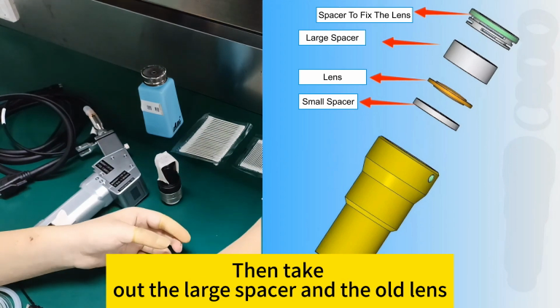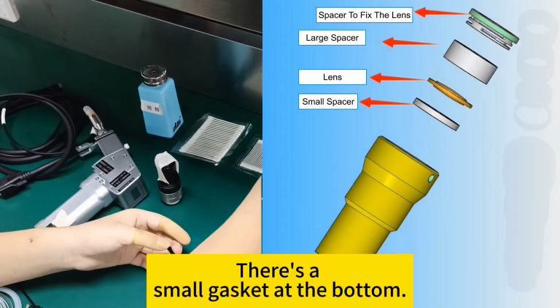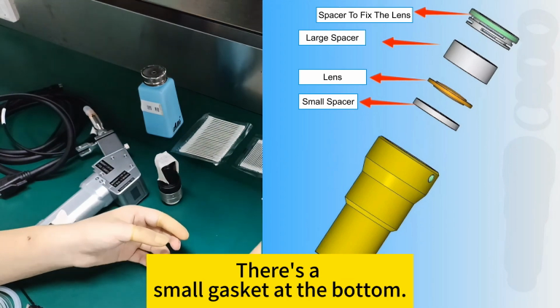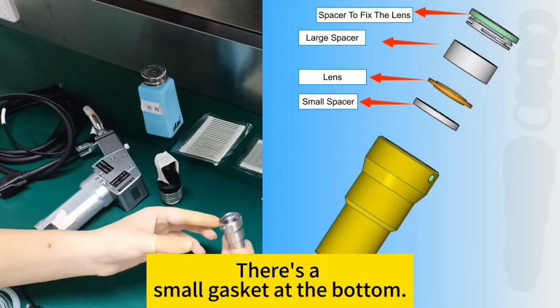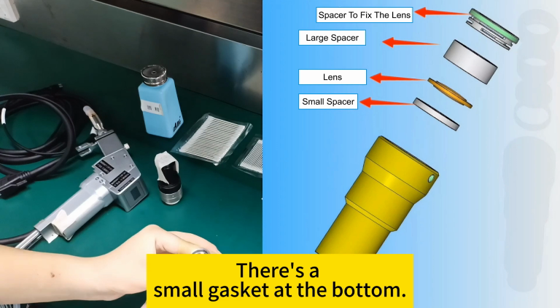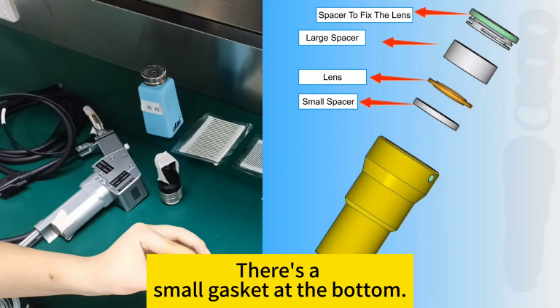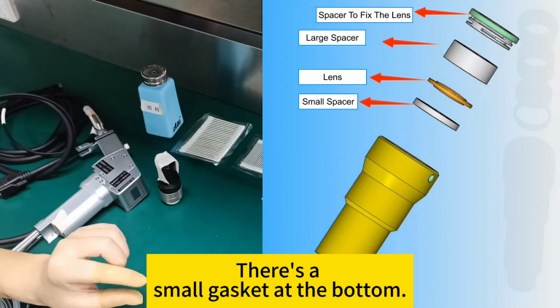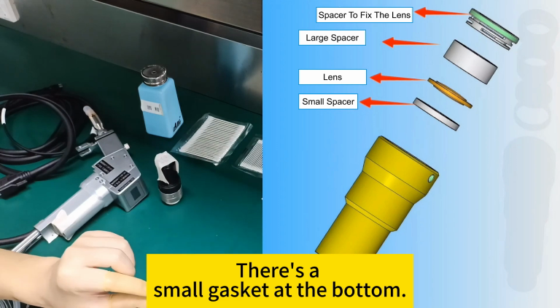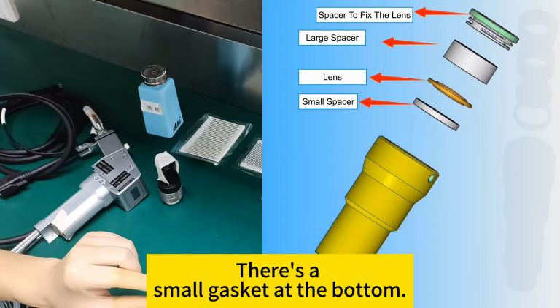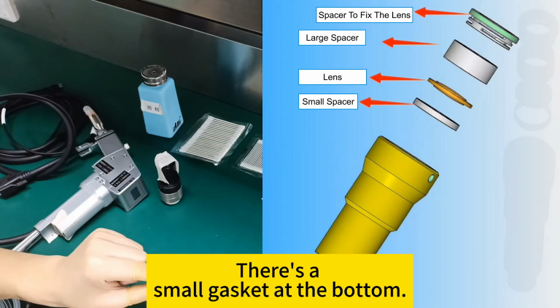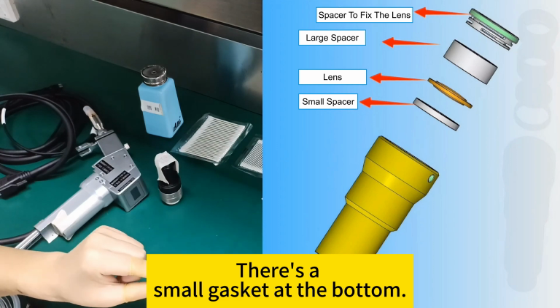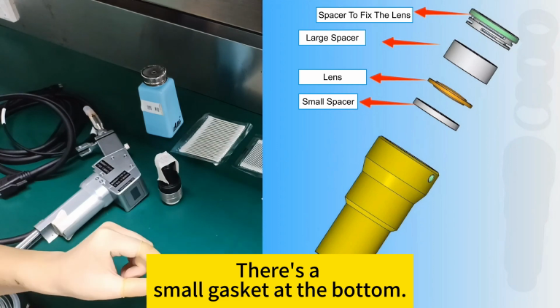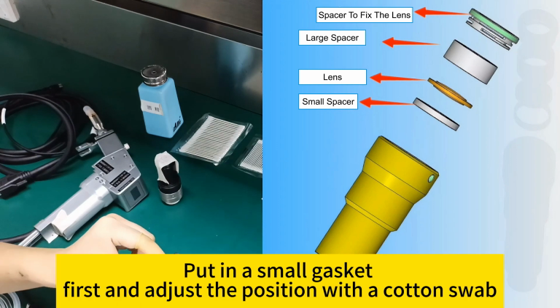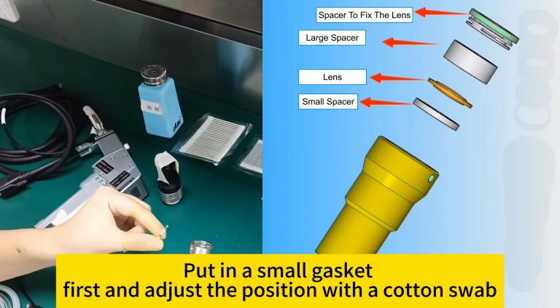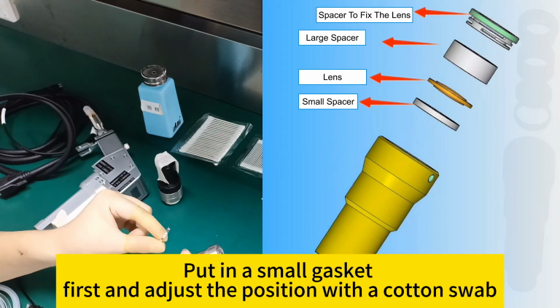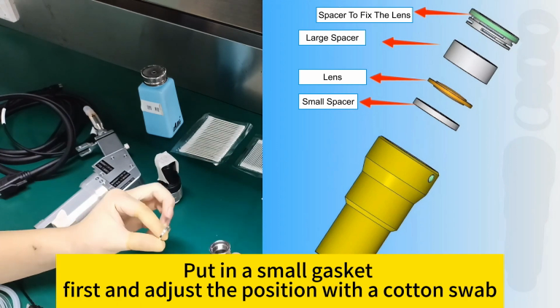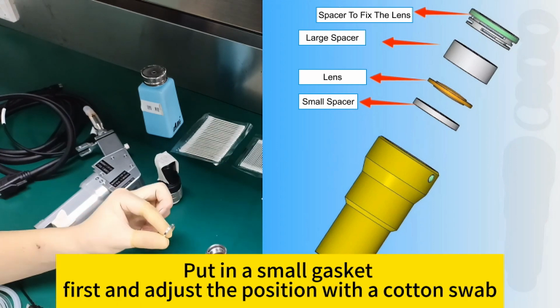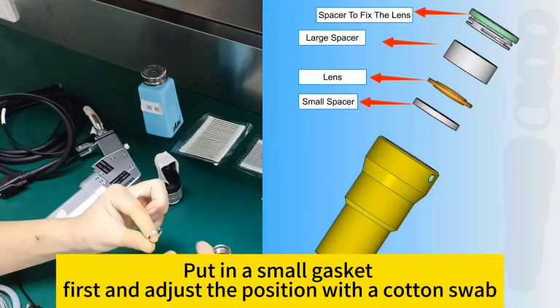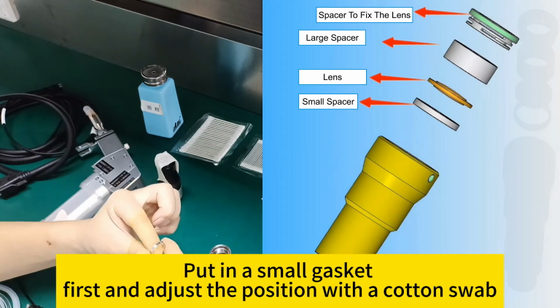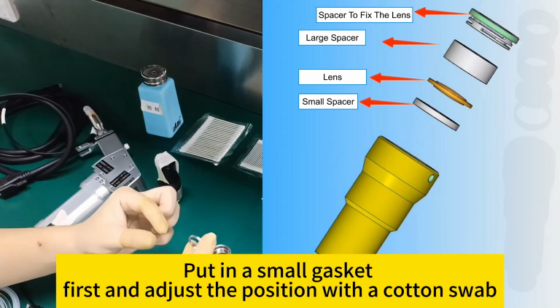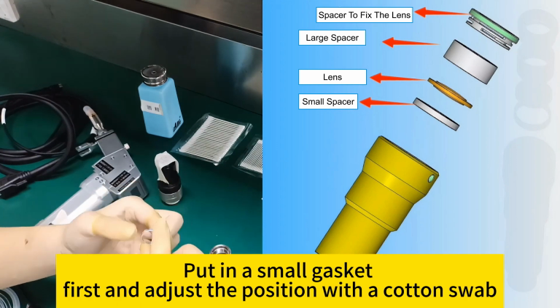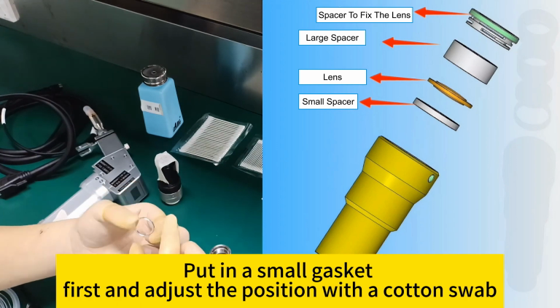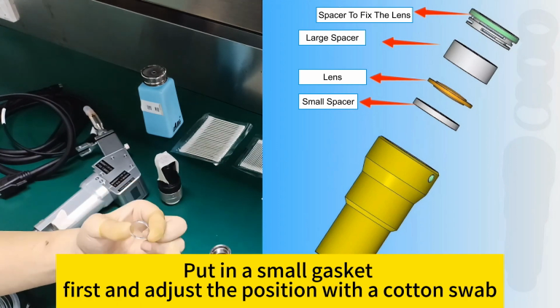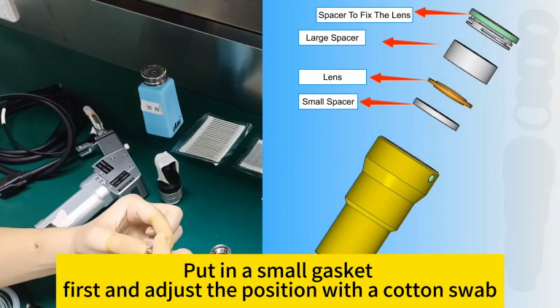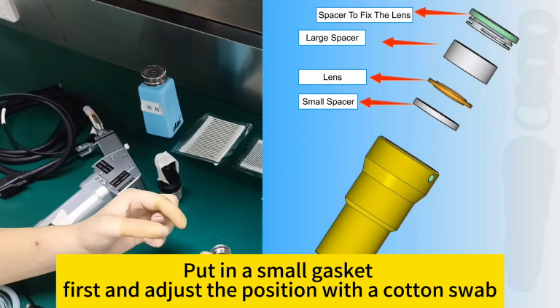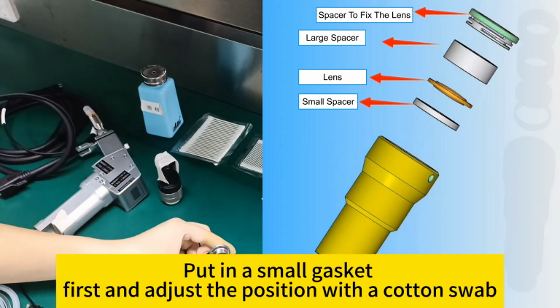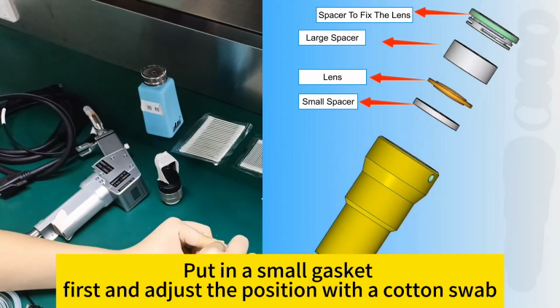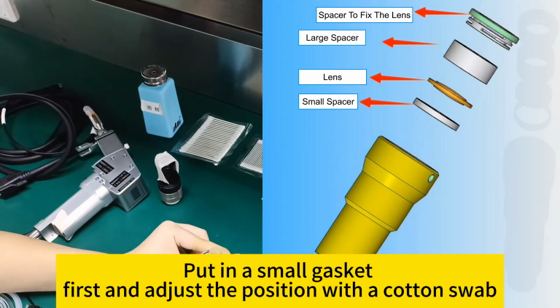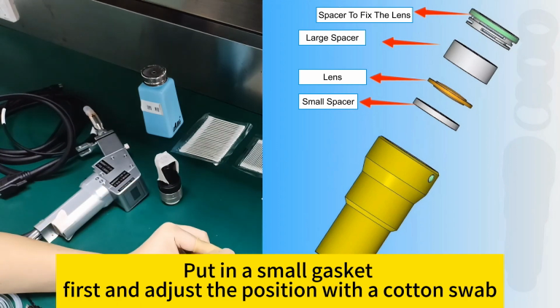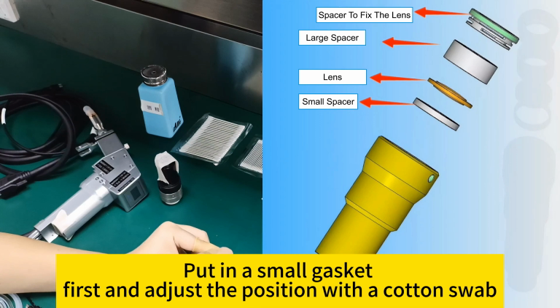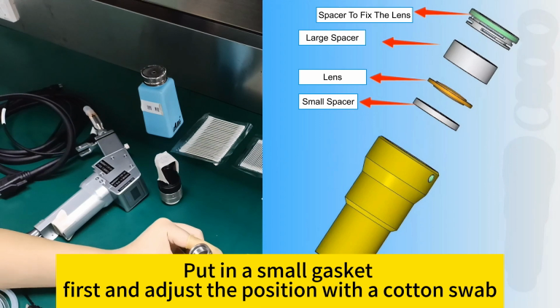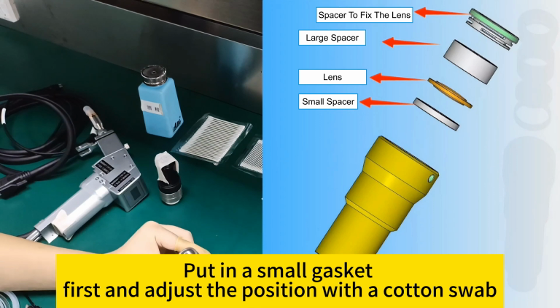There is a small gasket at the bottom of the assembly. Put in the small gasket first, and use a cotton swab to adjust its position.